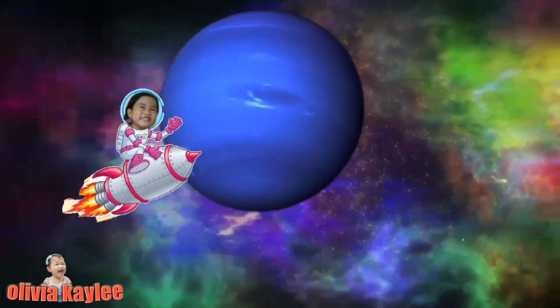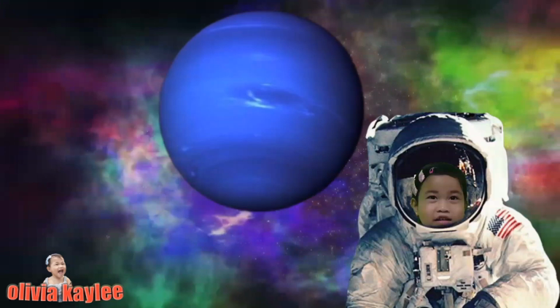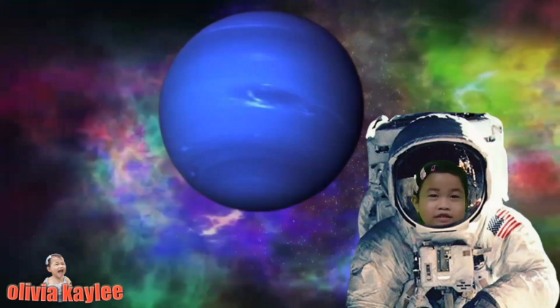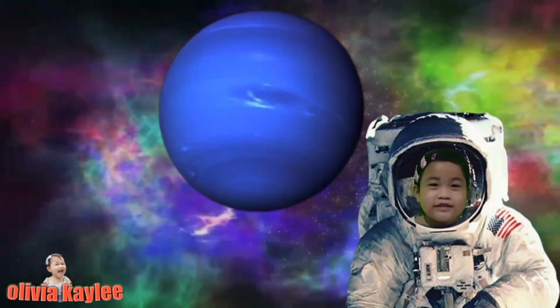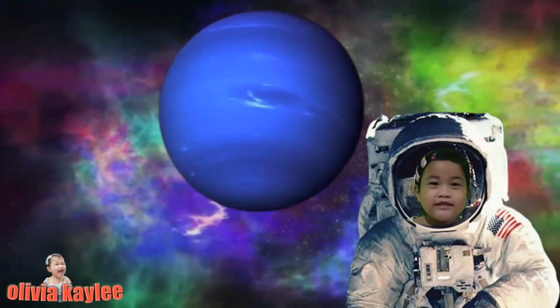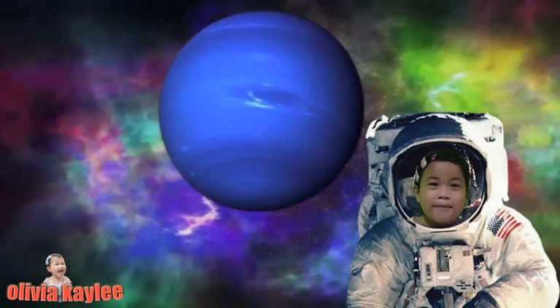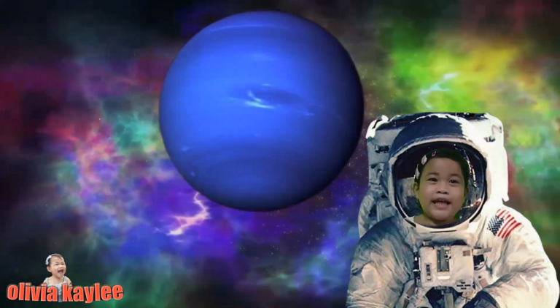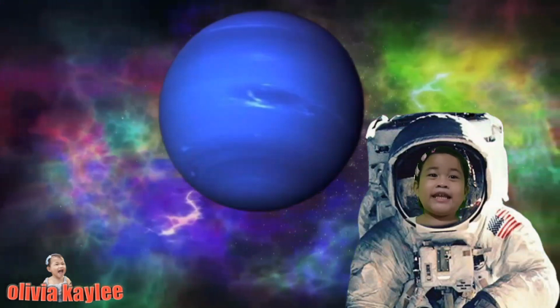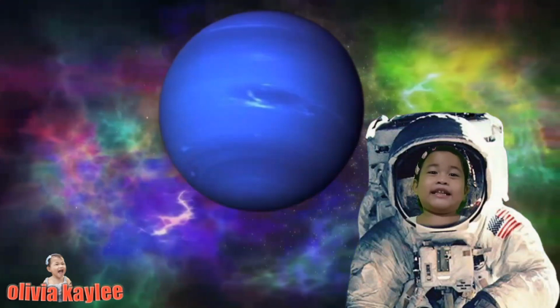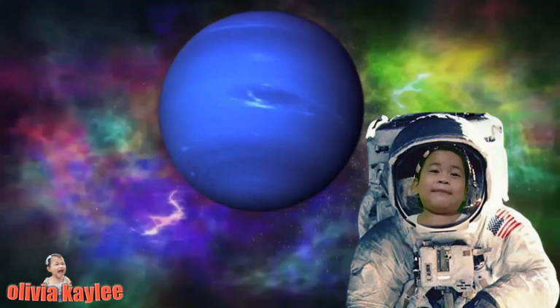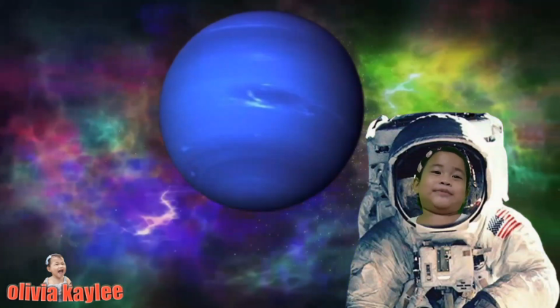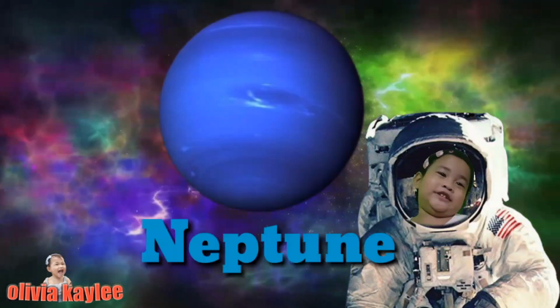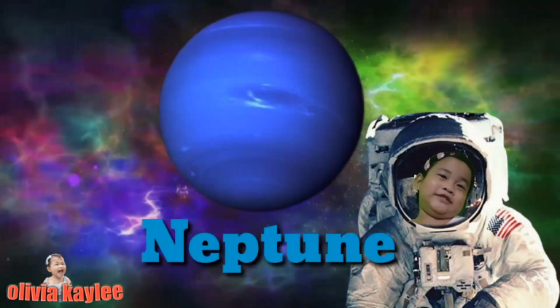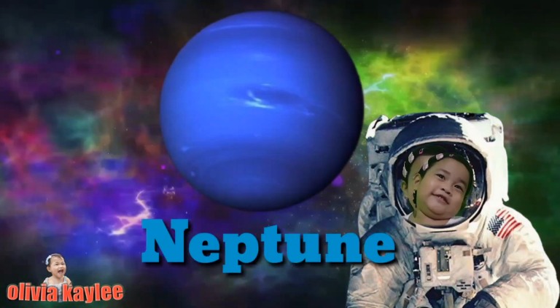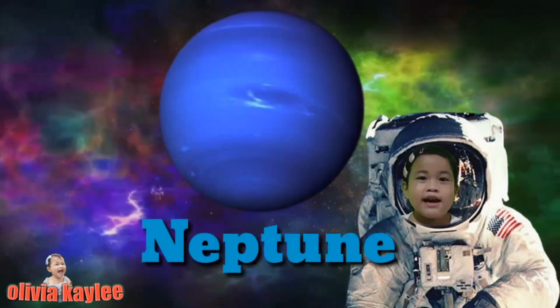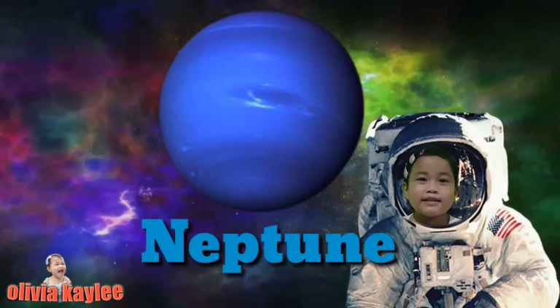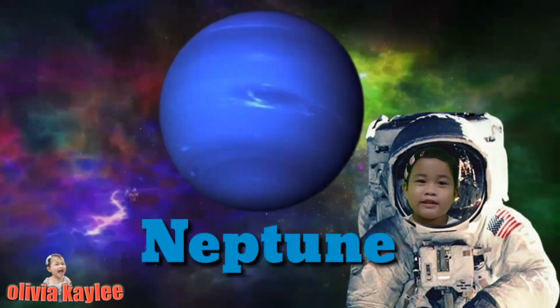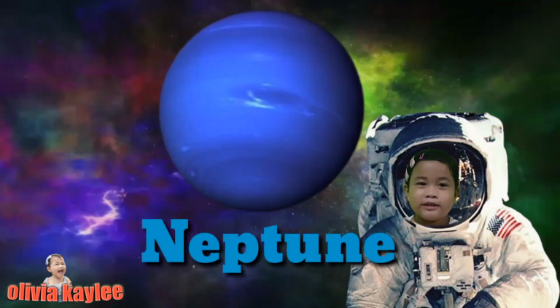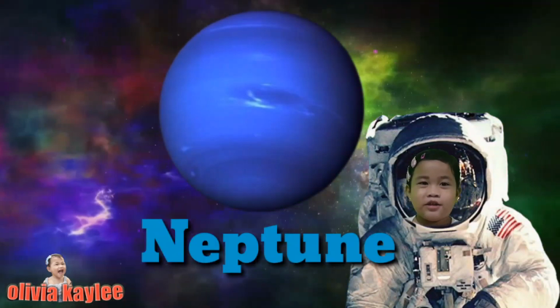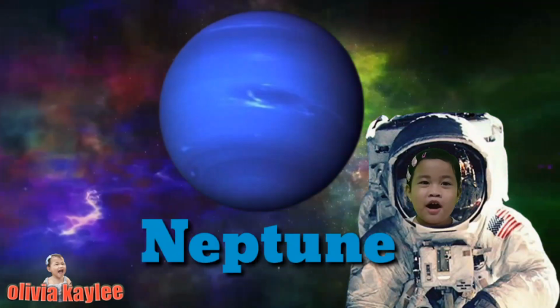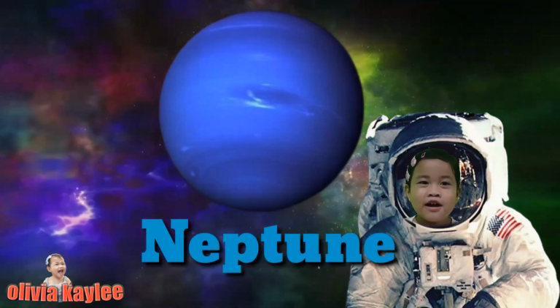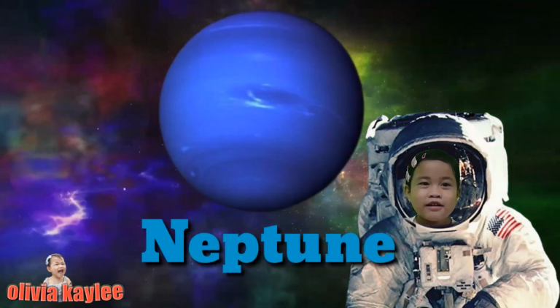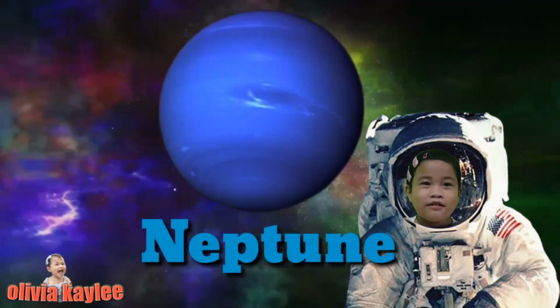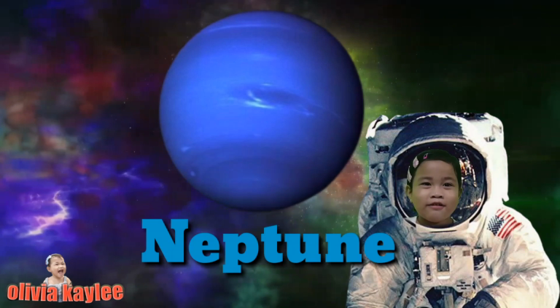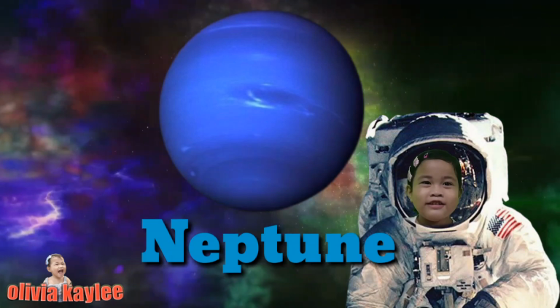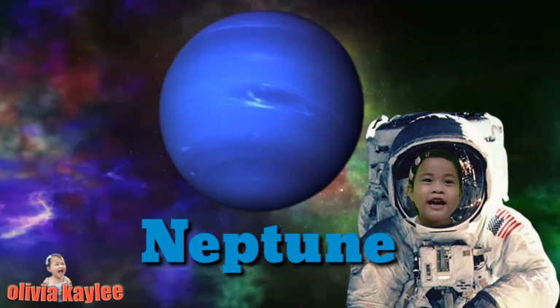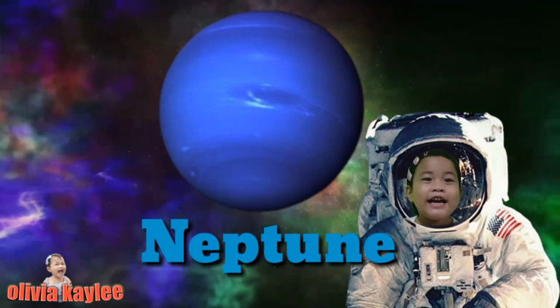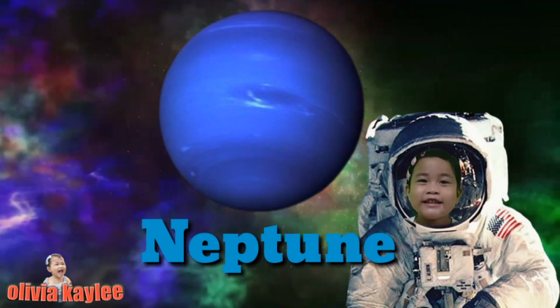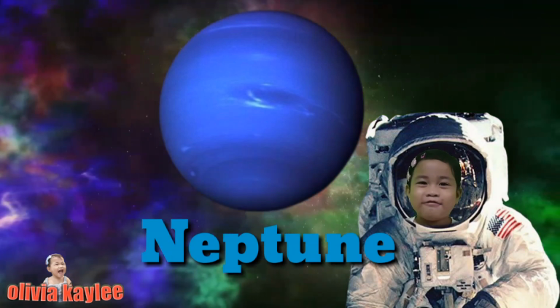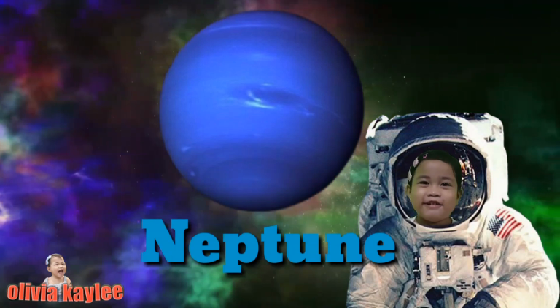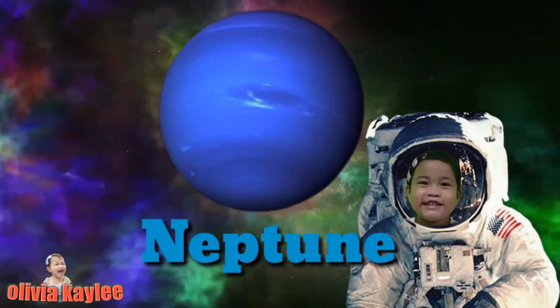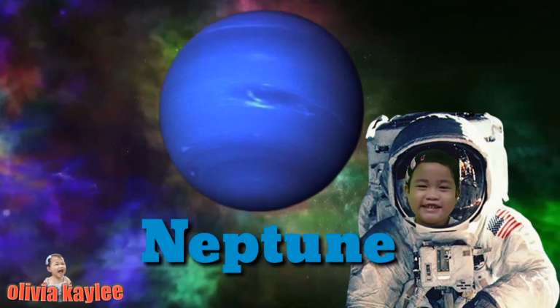This is planet Neptune. It is dark, cold, and windy.